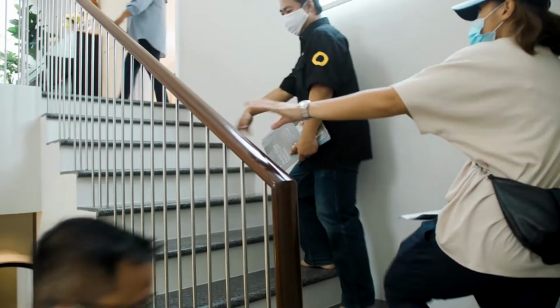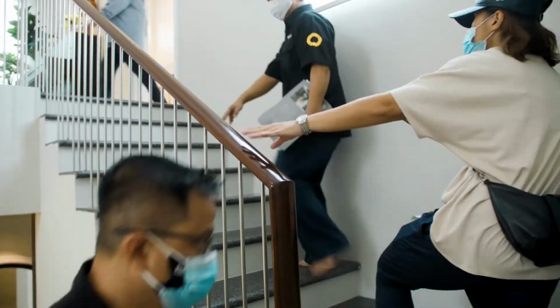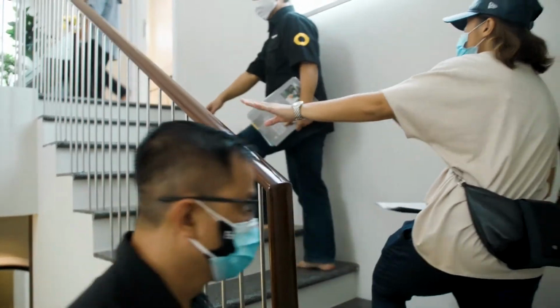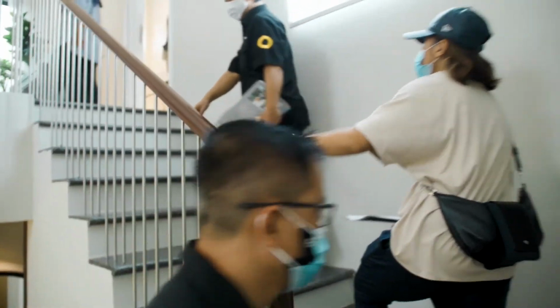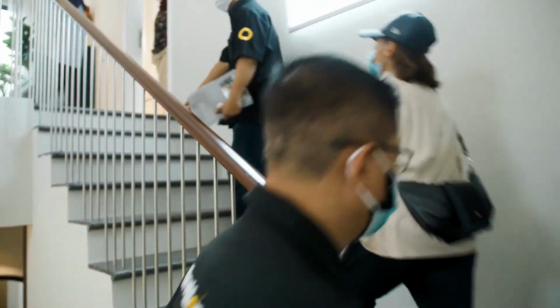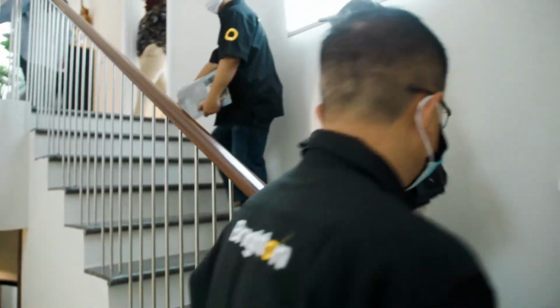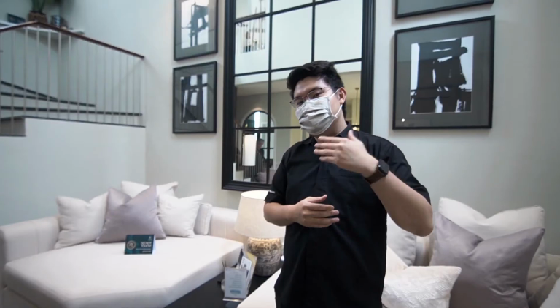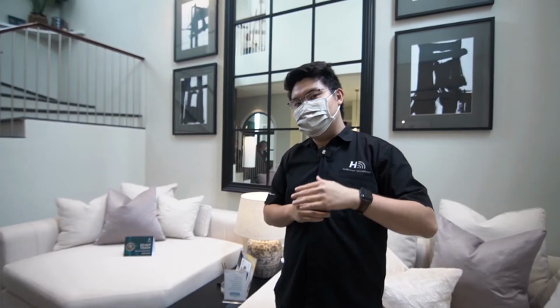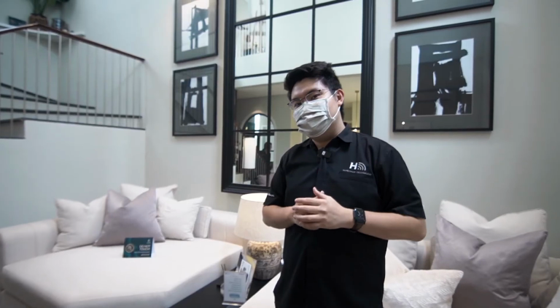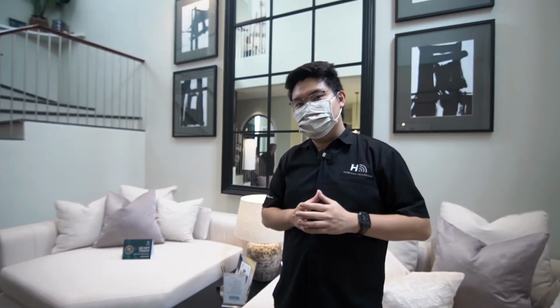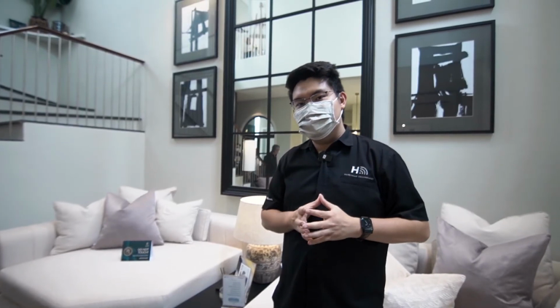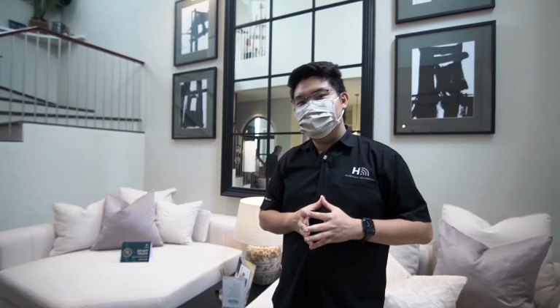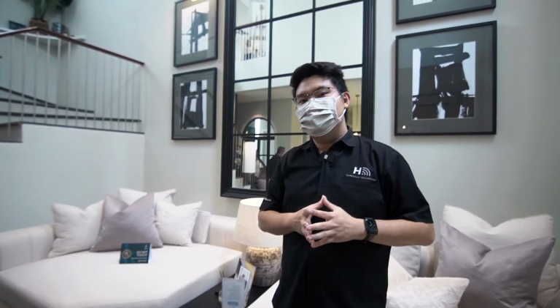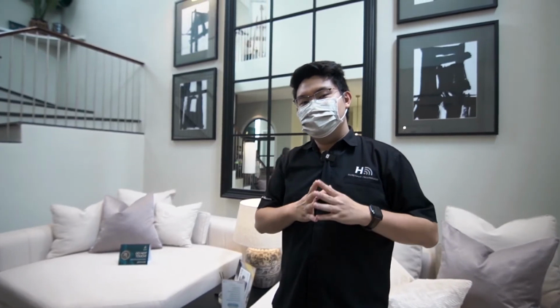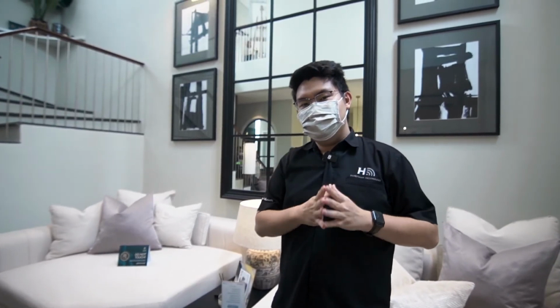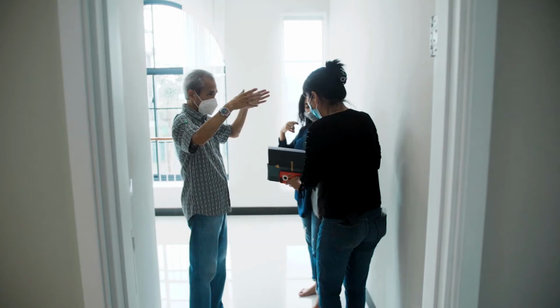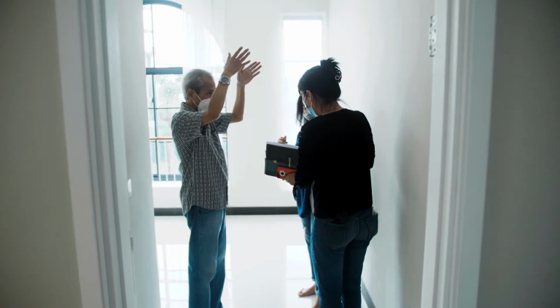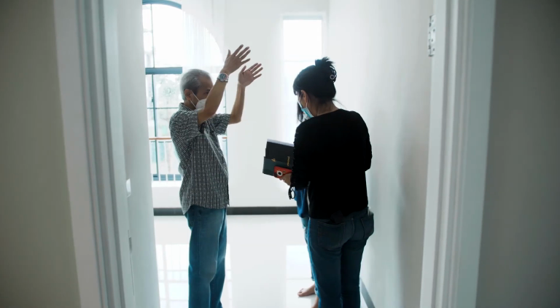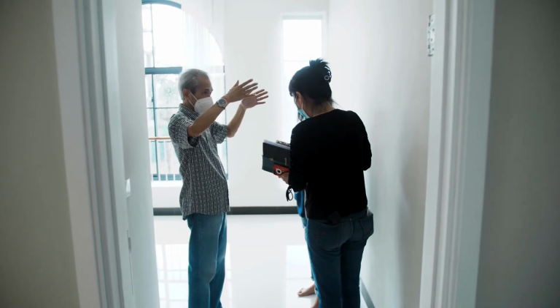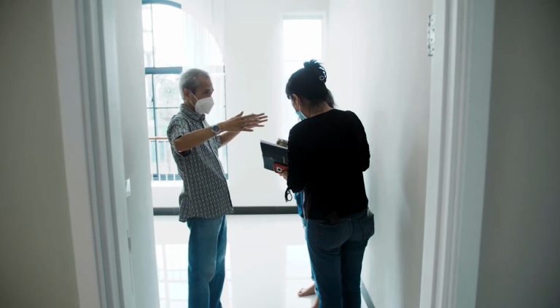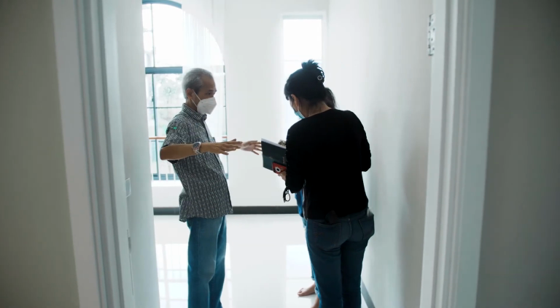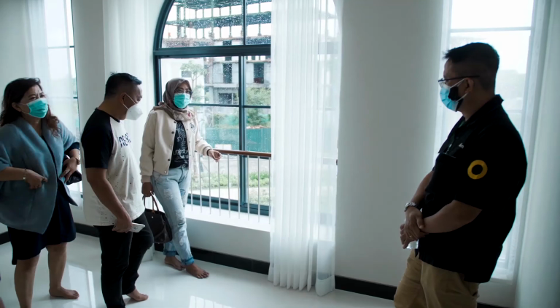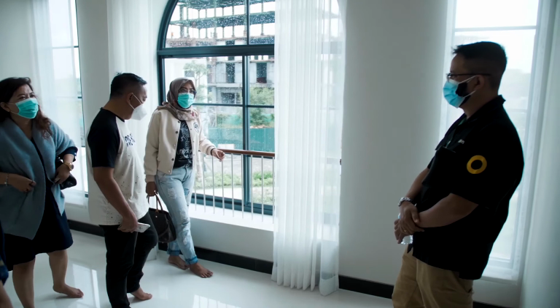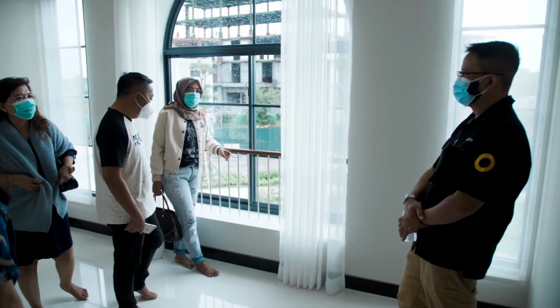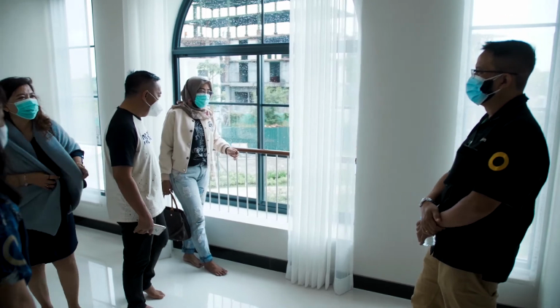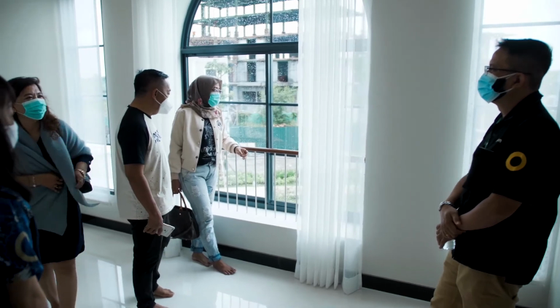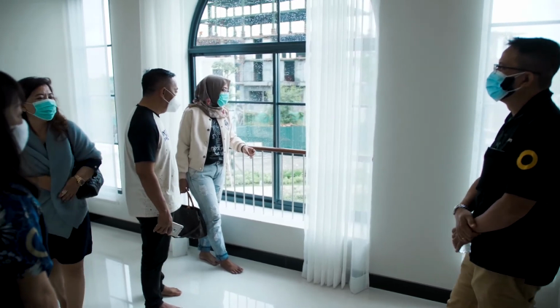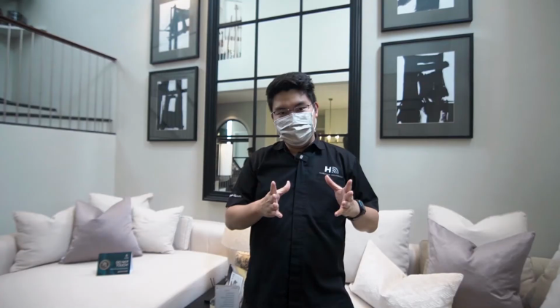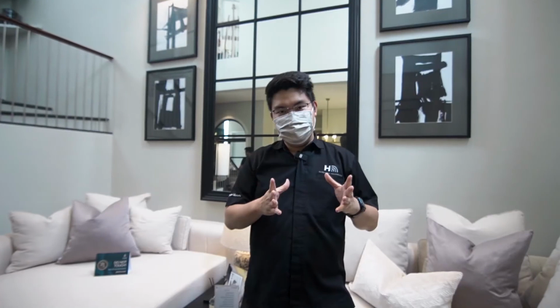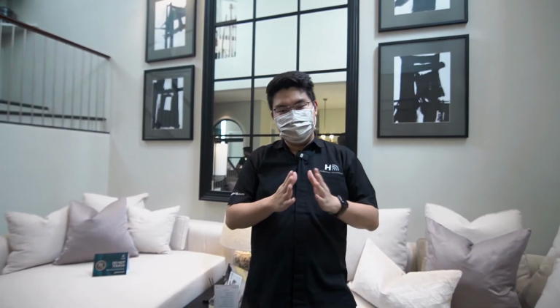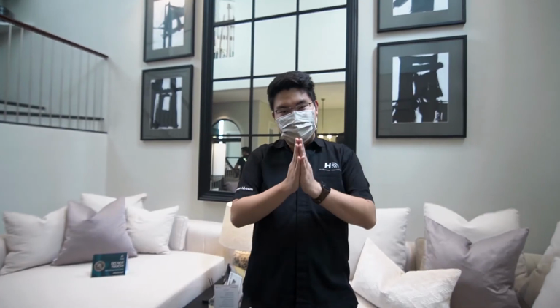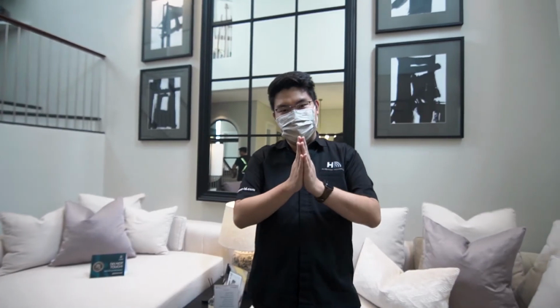Kalau Anda penasaran, bisa langsung datang ke tipe rumah Cayman di Grand Gangeran. Kita tunggu. Thank you.